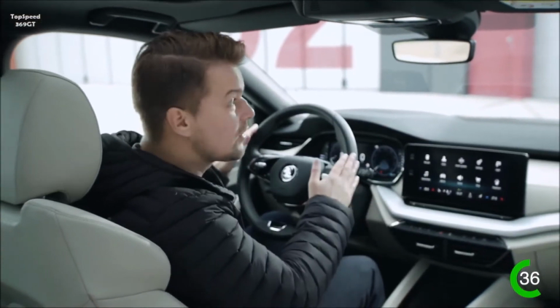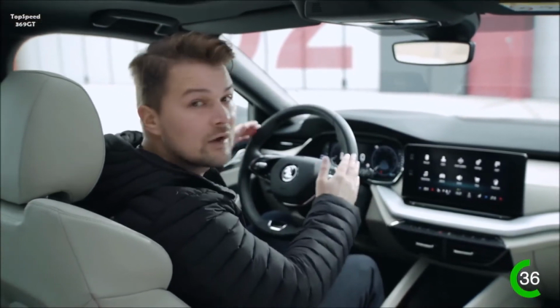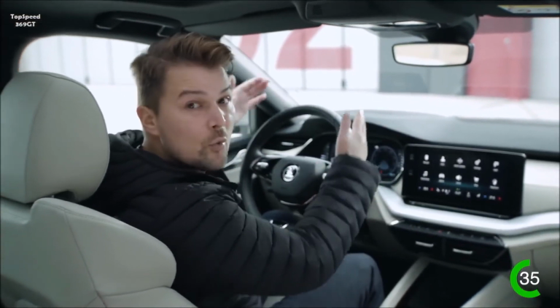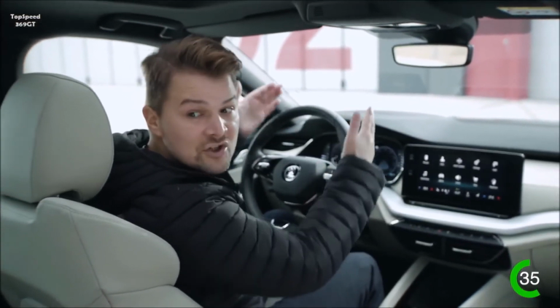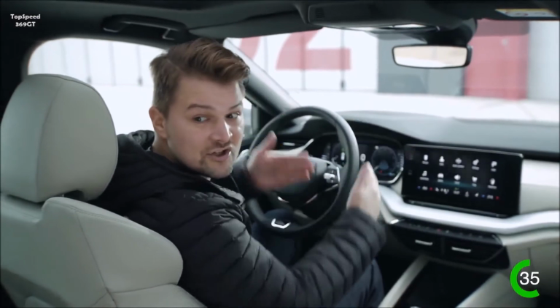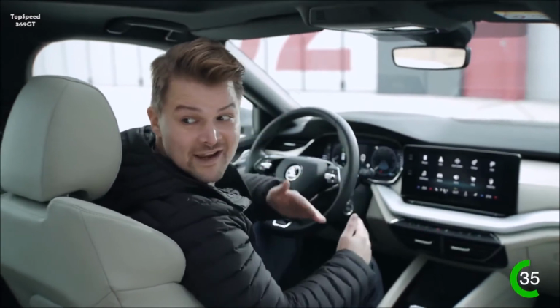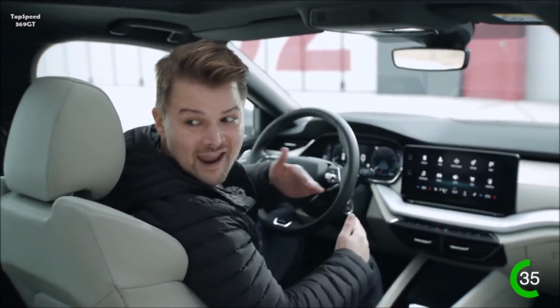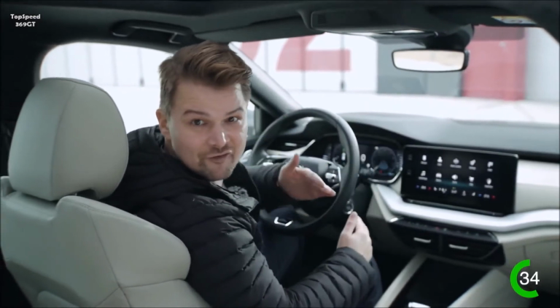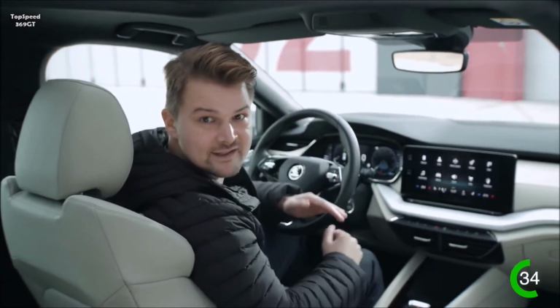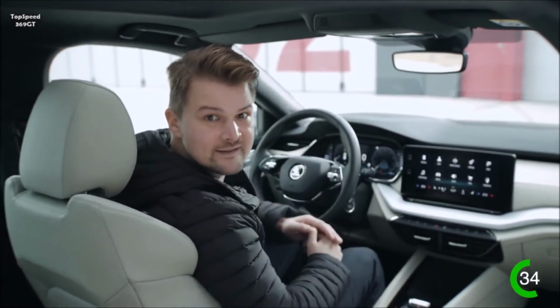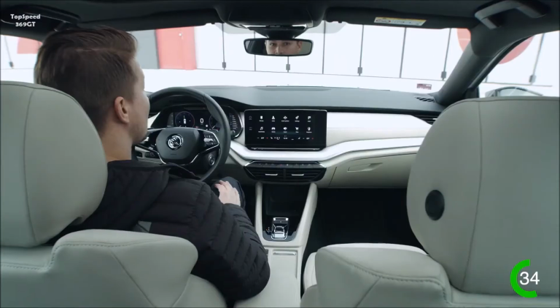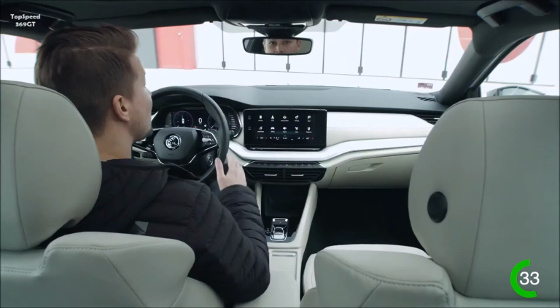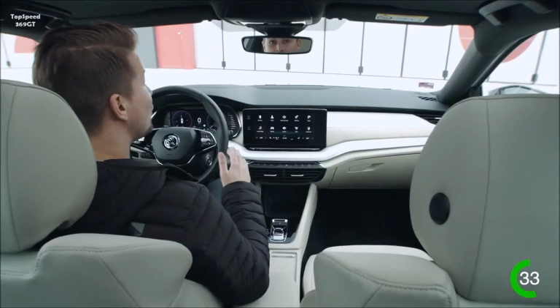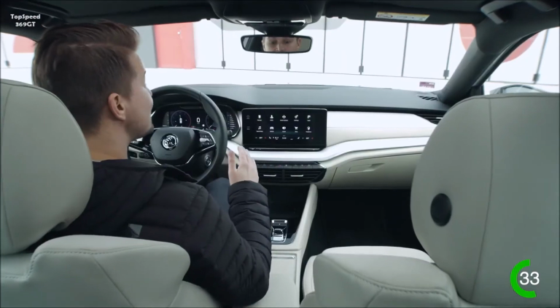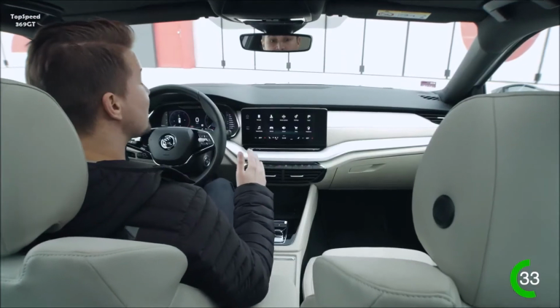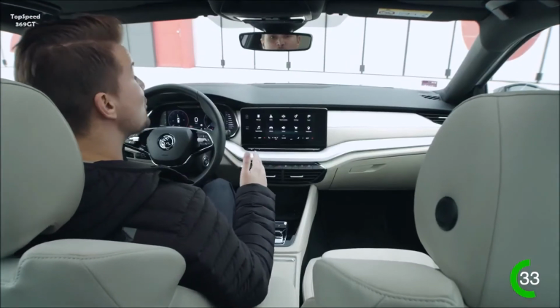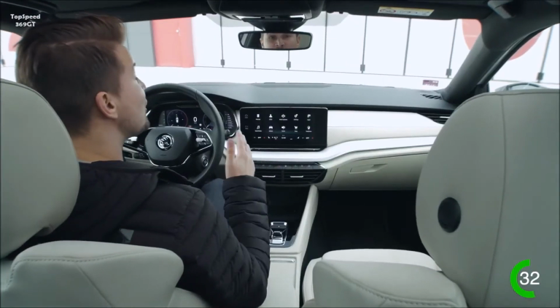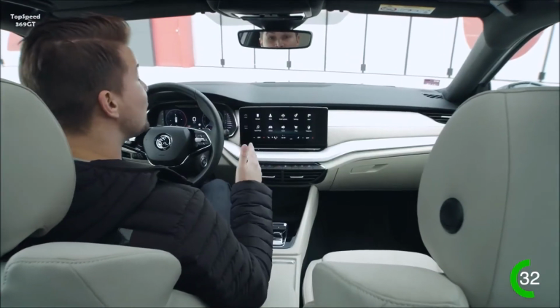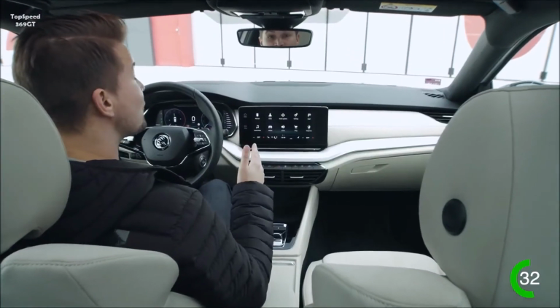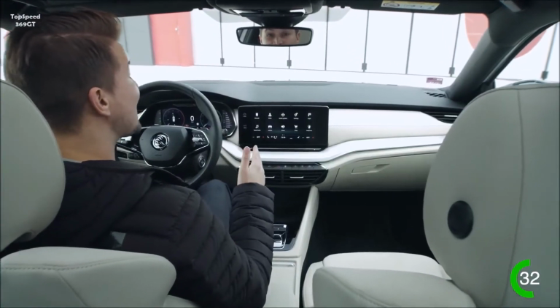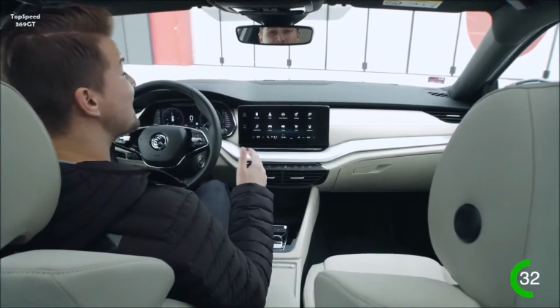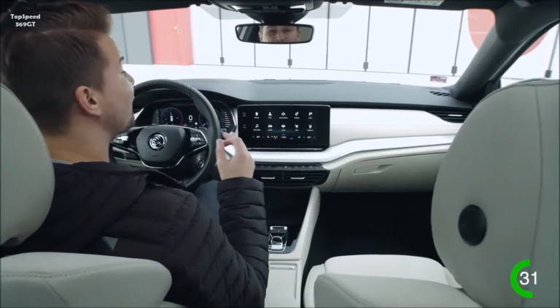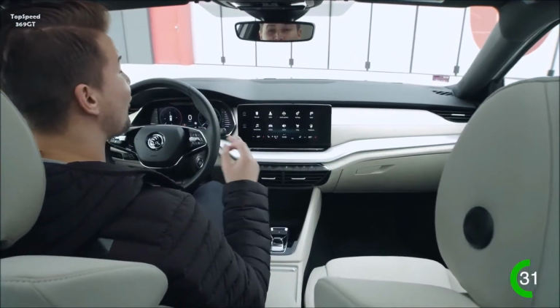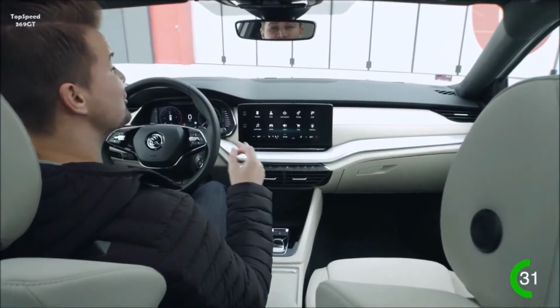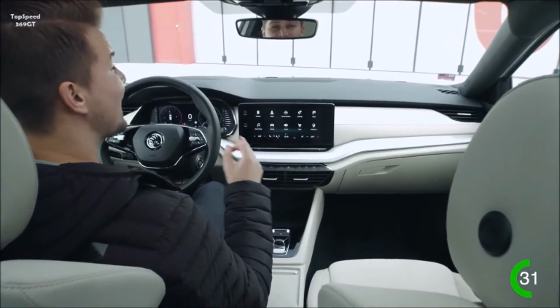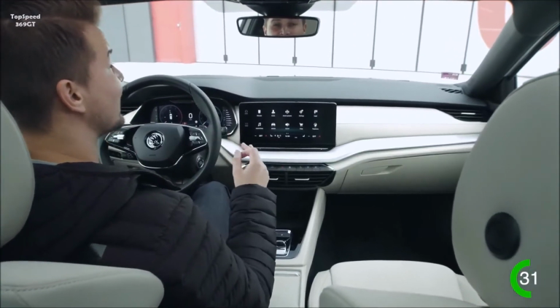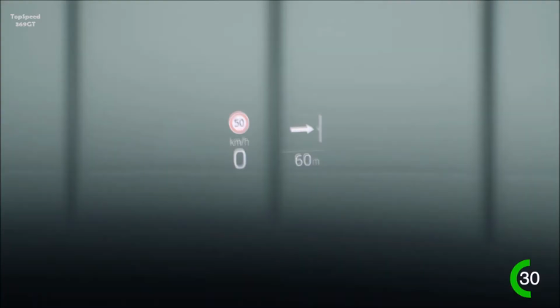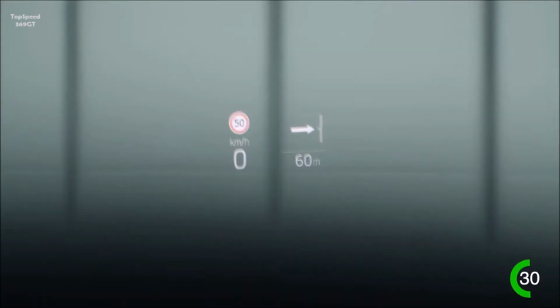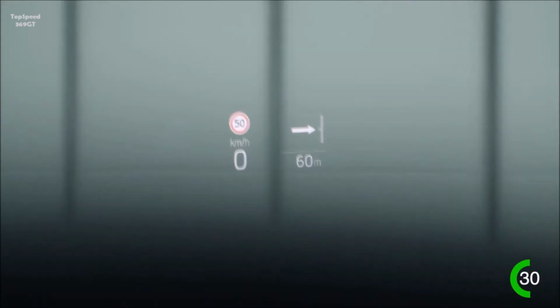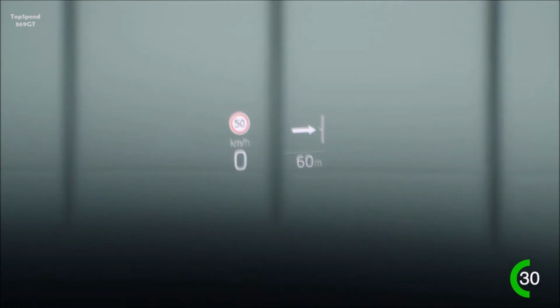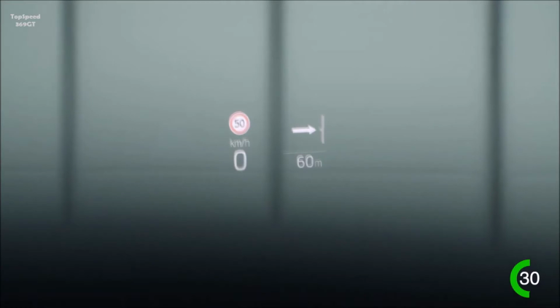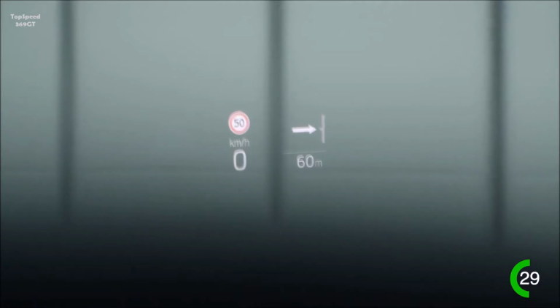The steering wheel, the windshield, every seat — the all-new interior with the new infotainment is fresh and elegant. And look, a head-up display.